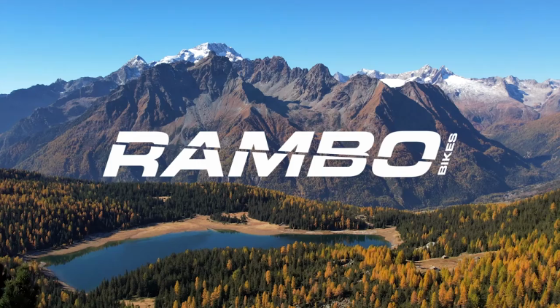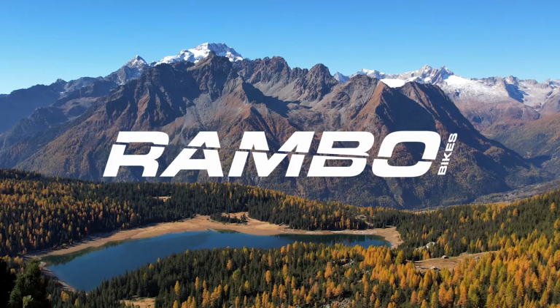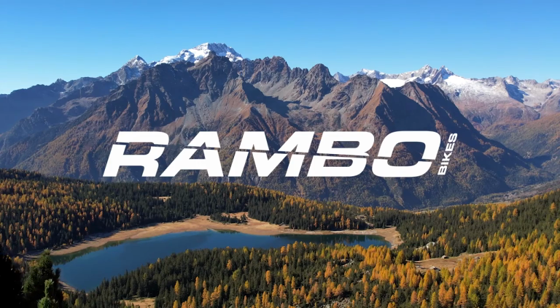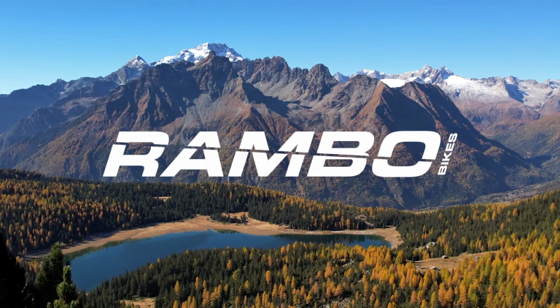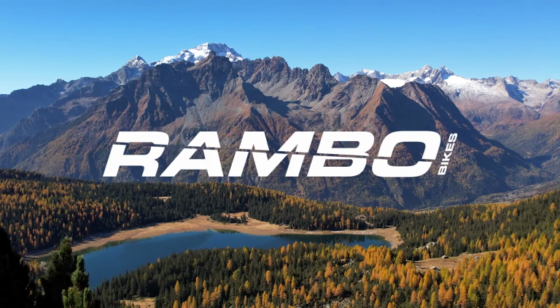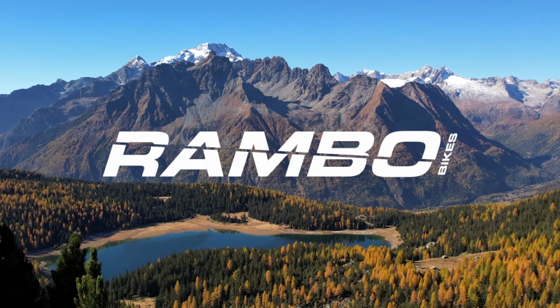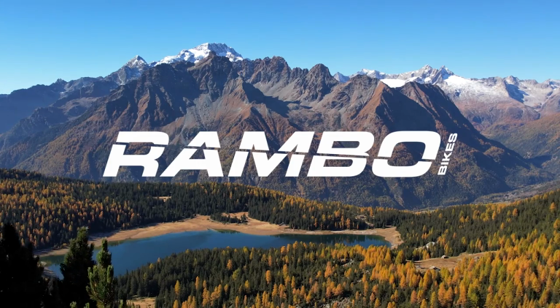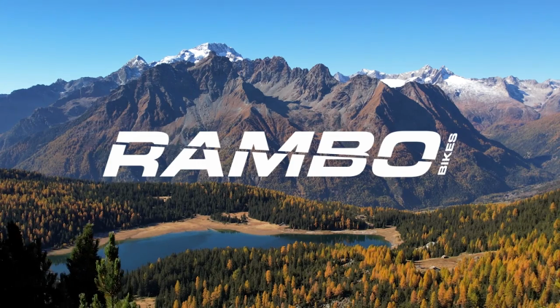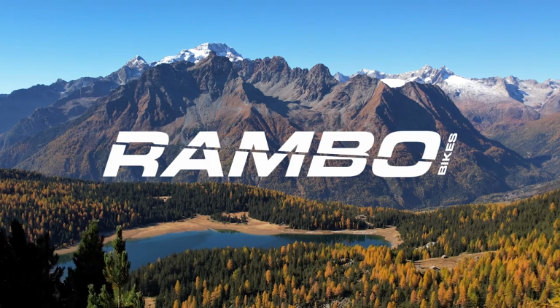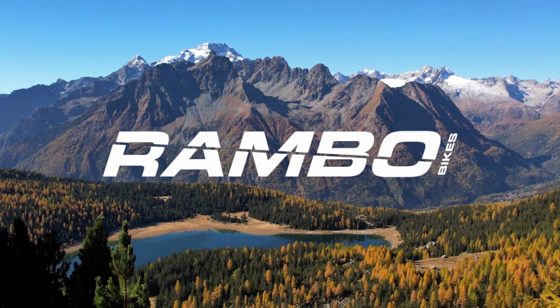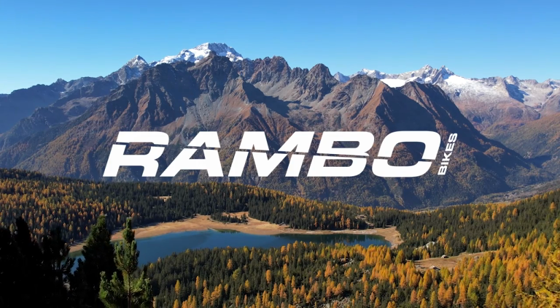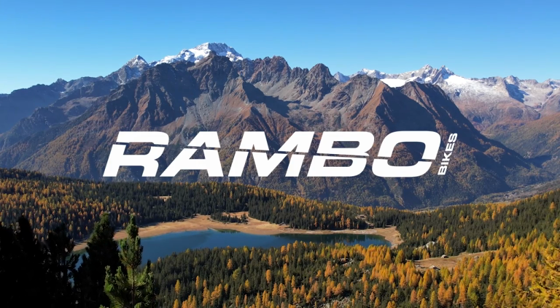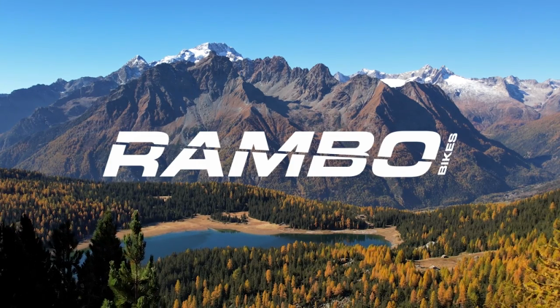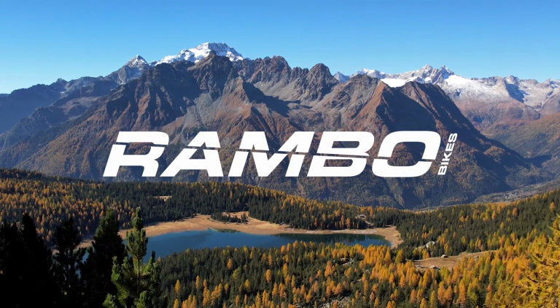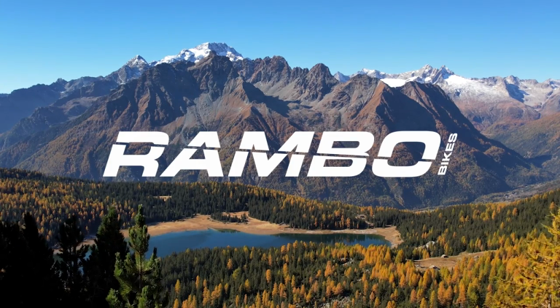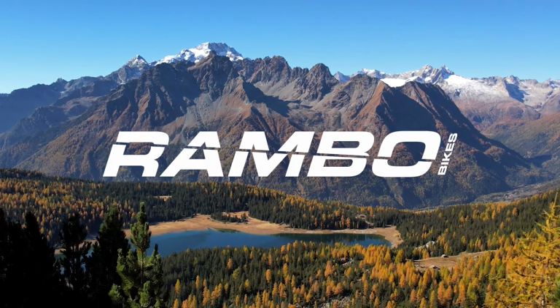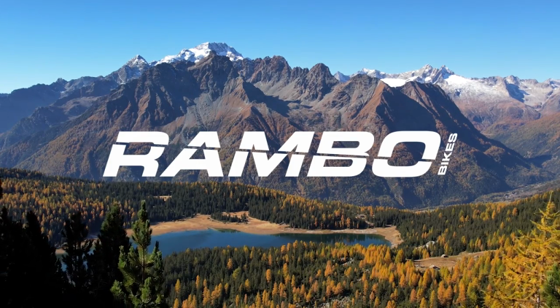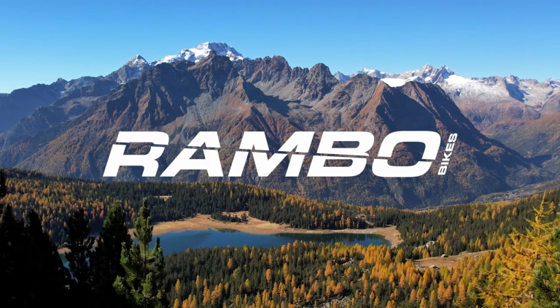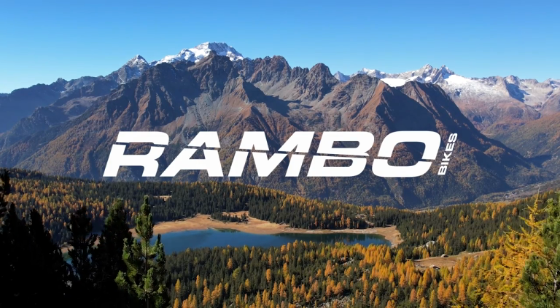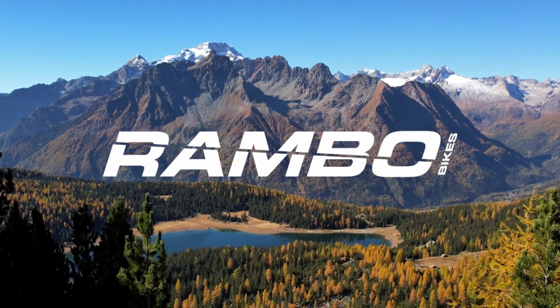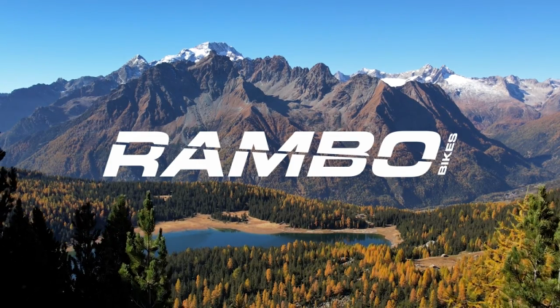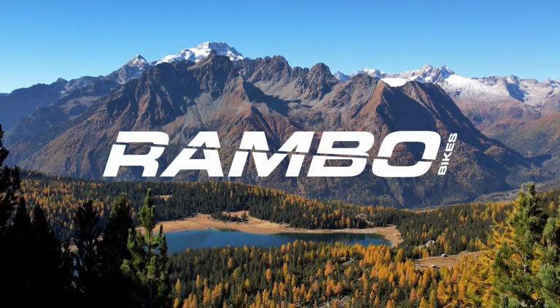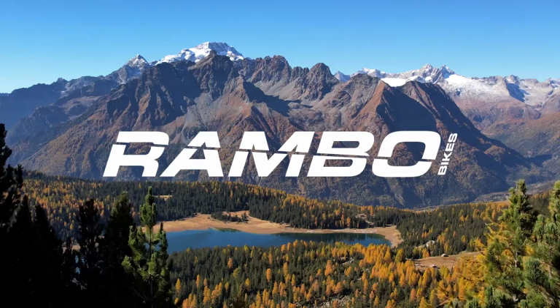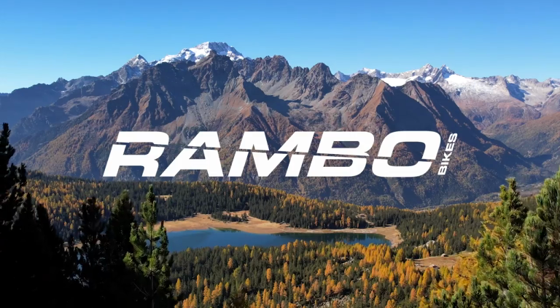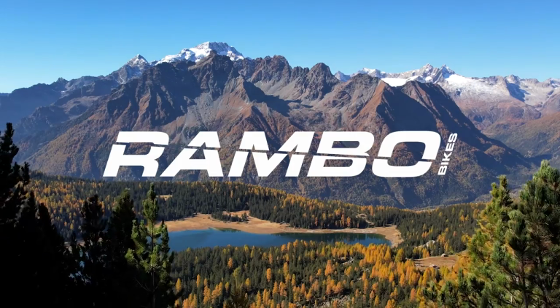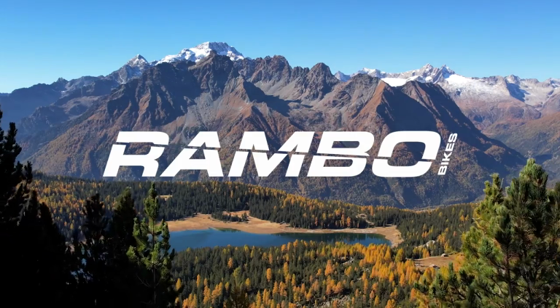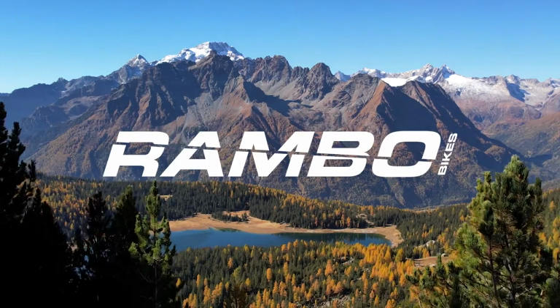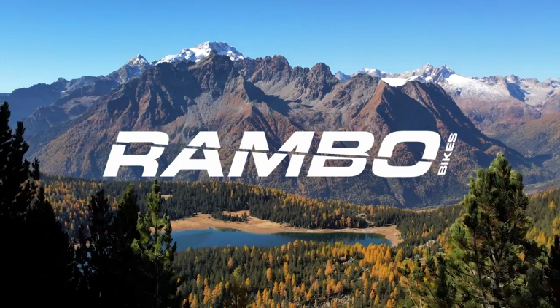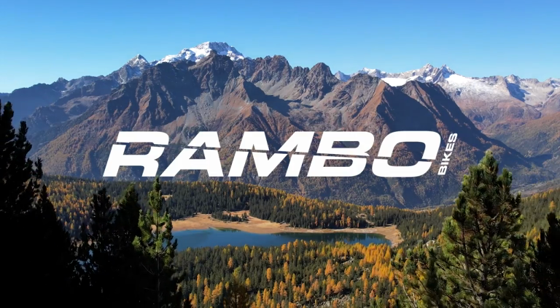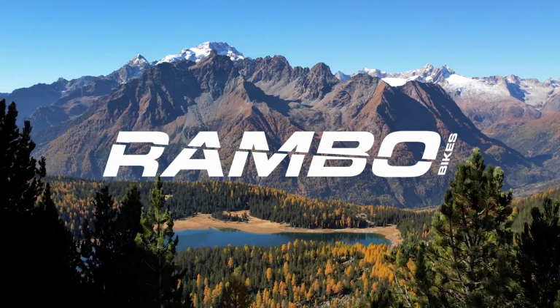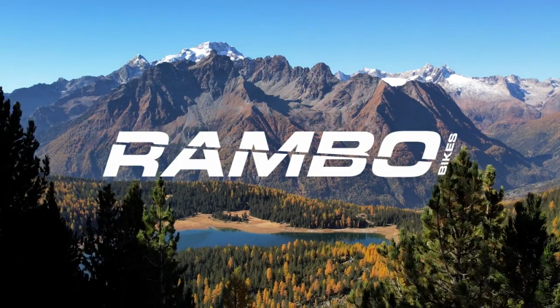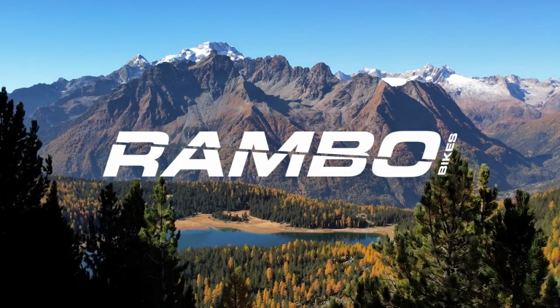You are now ready to take out your Rambo bike on its first ride. Congratulations again on purchasing your Rambo bike.